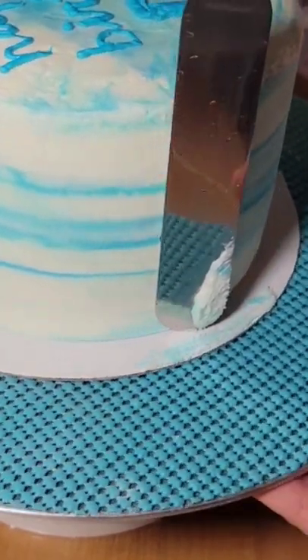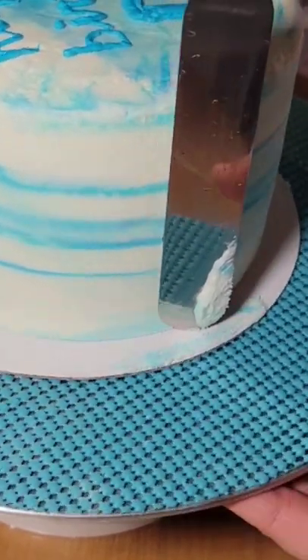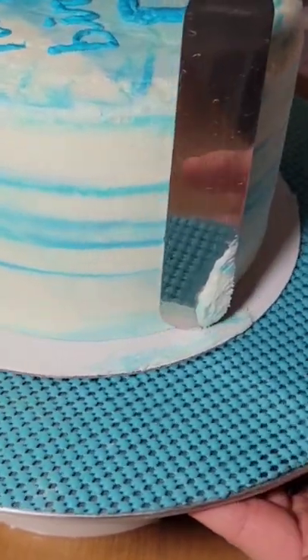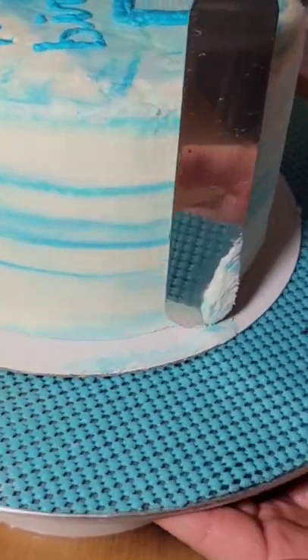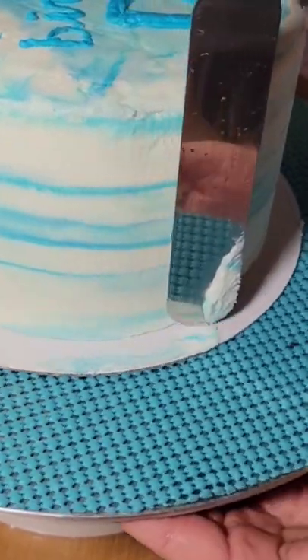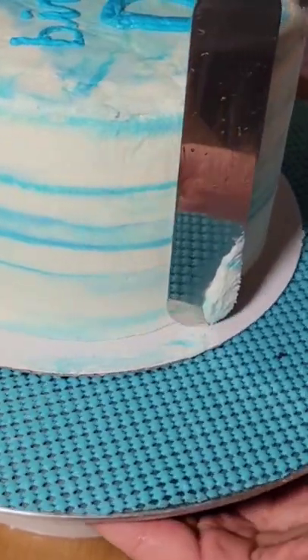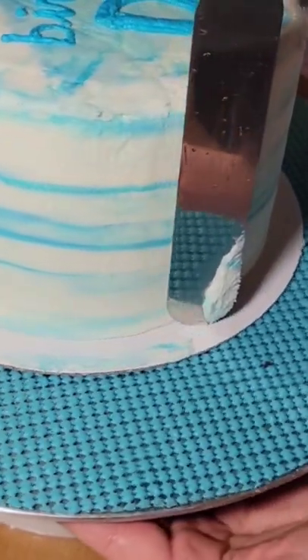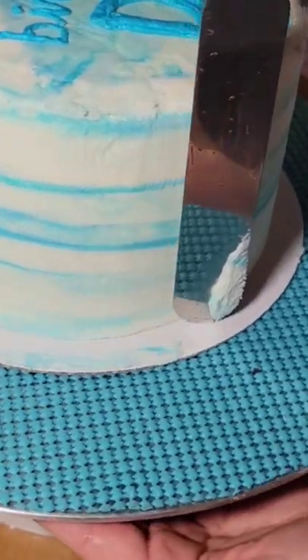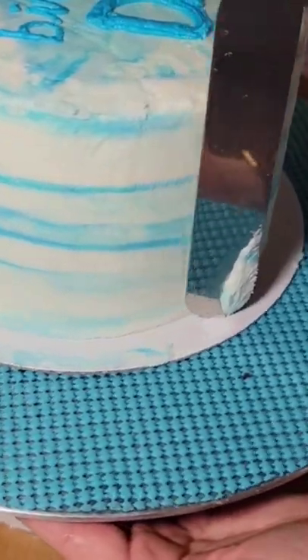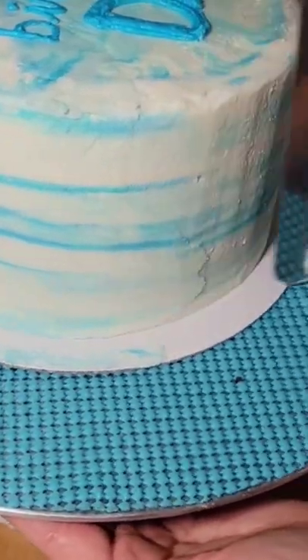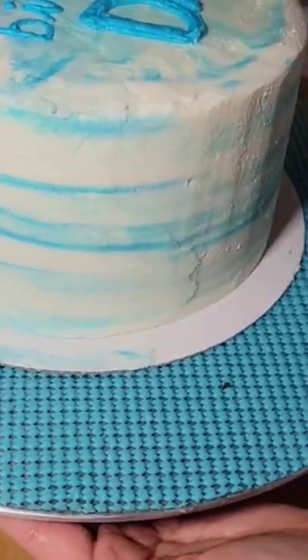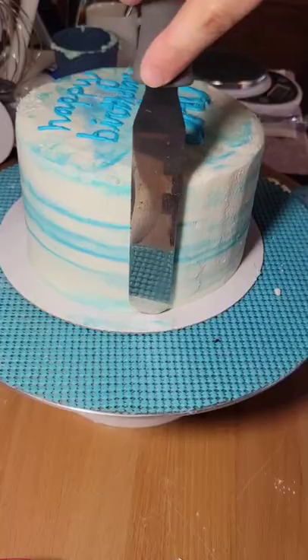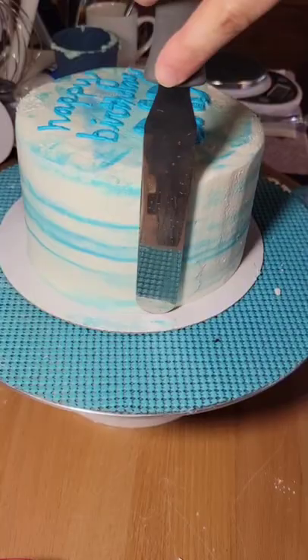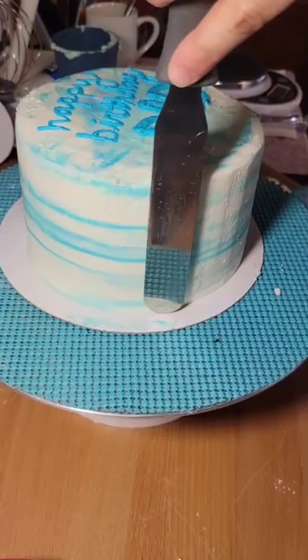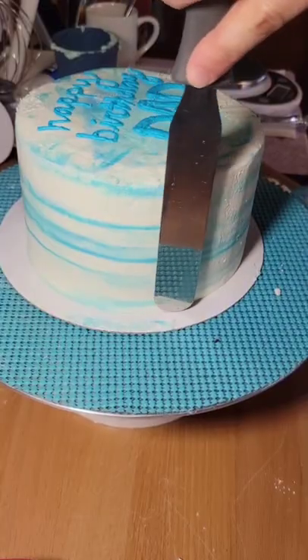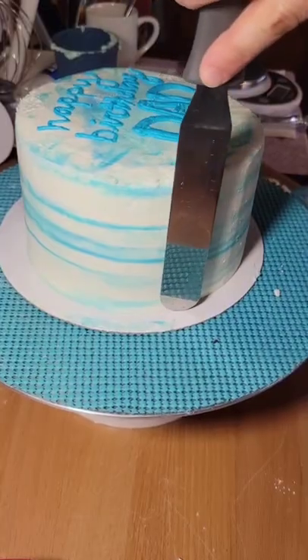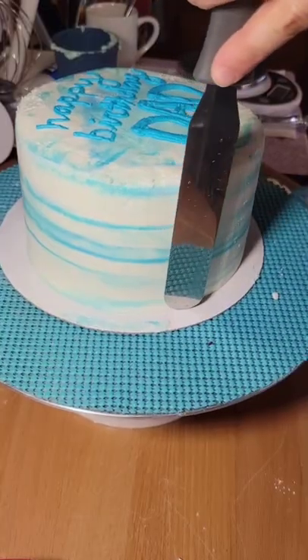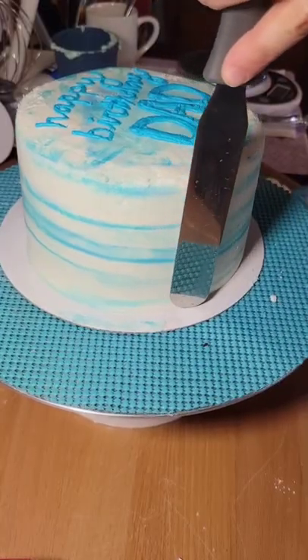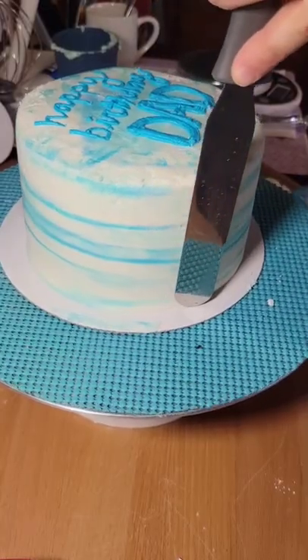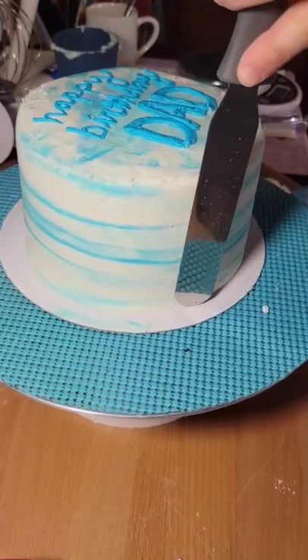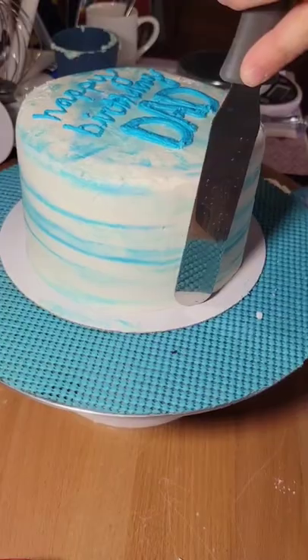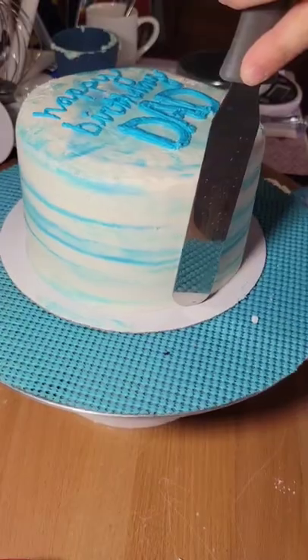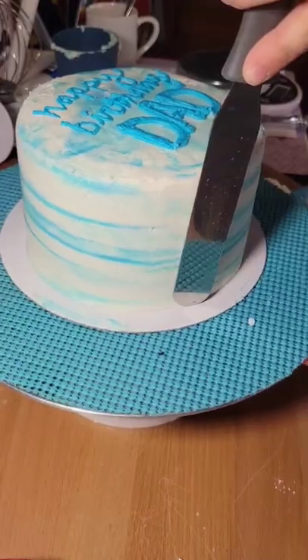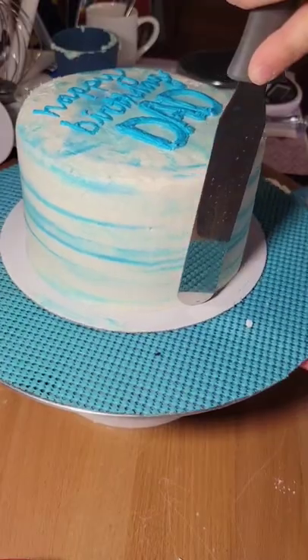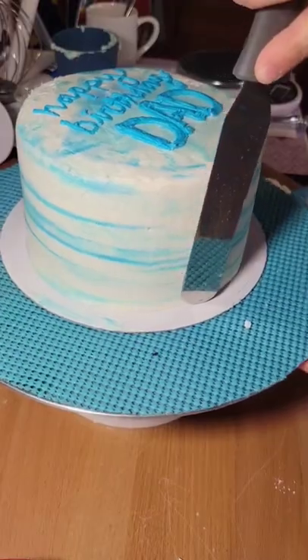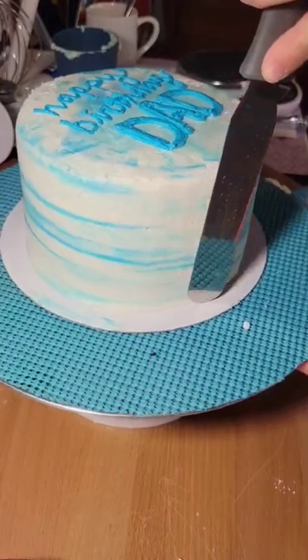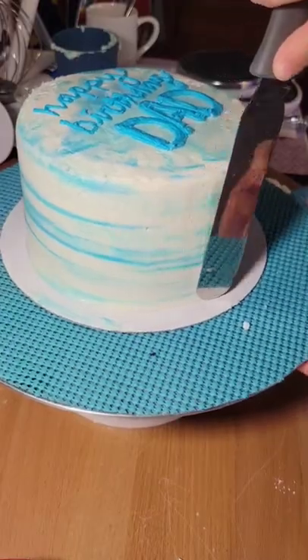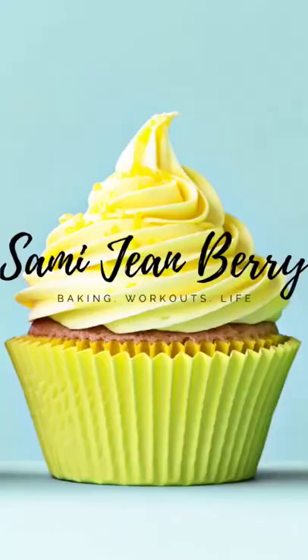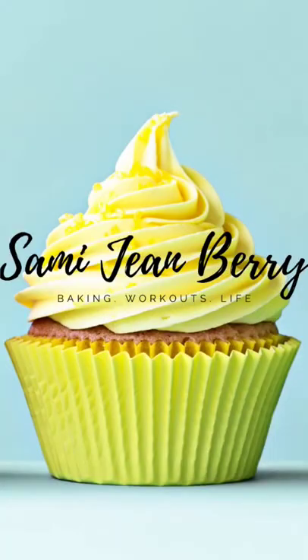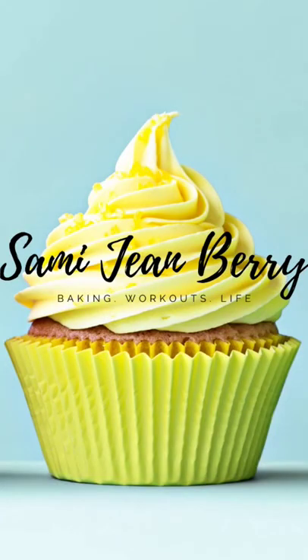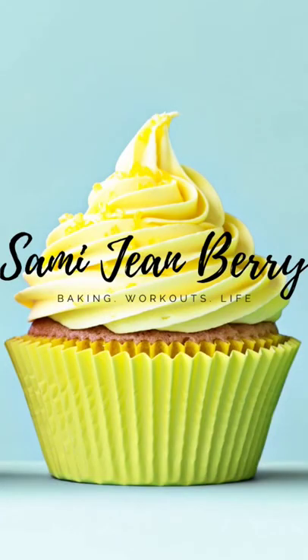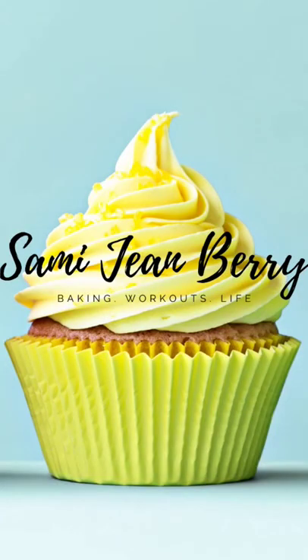If you don't have a cake spatula, you can always use the back of a straight kitchen knife. For more tips and tricks, be sure to subscribe.